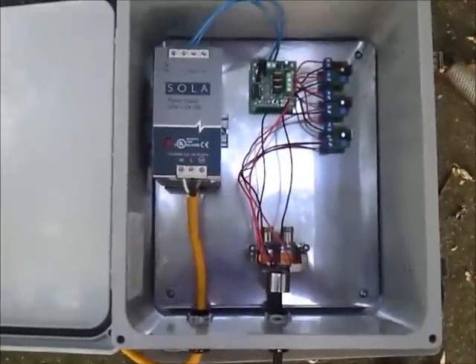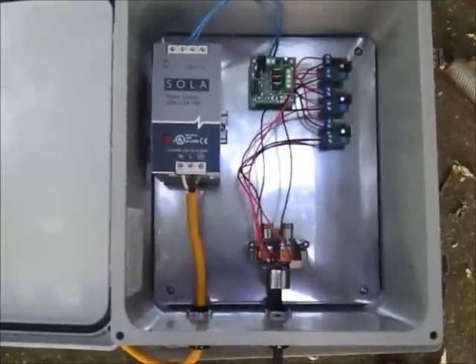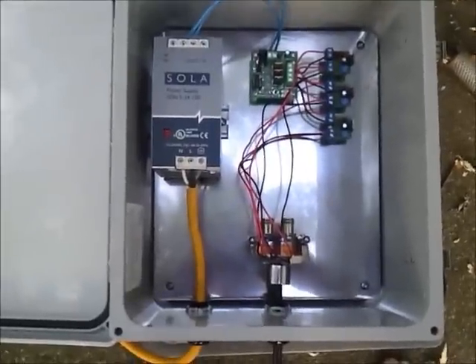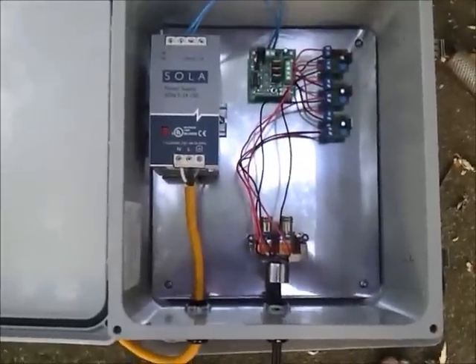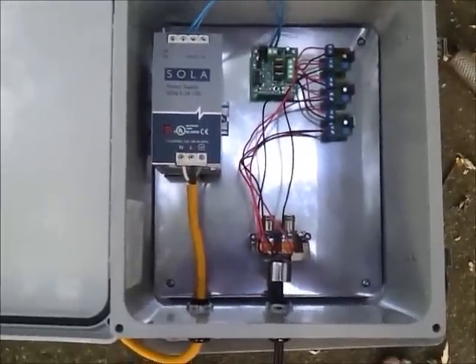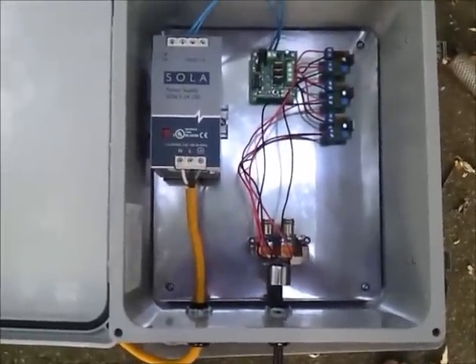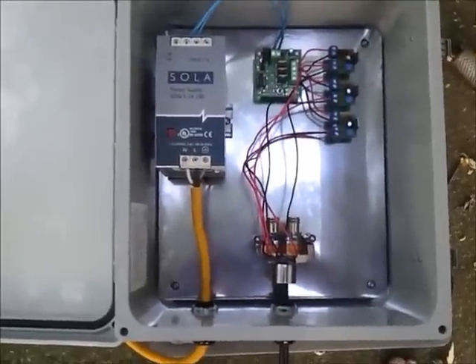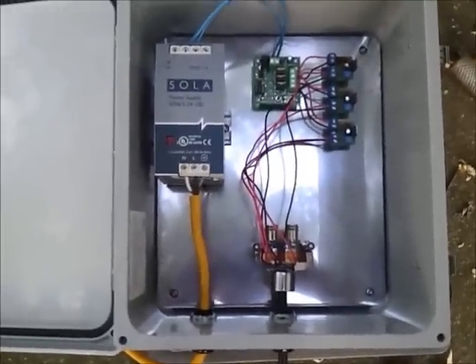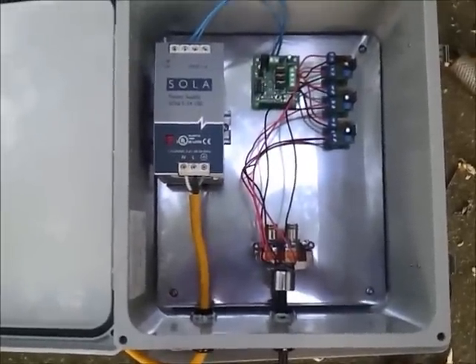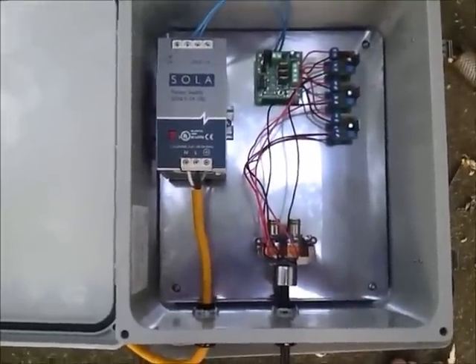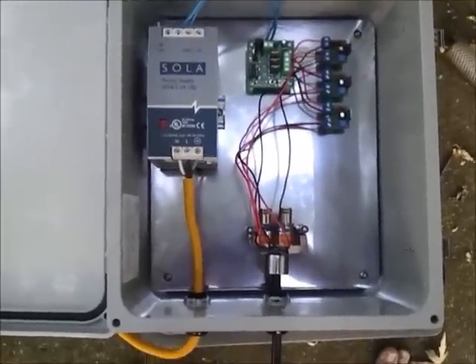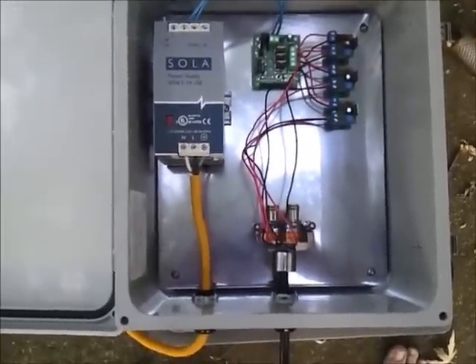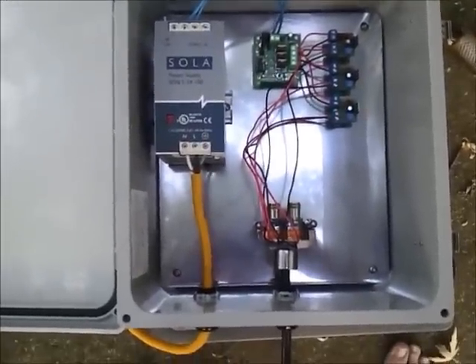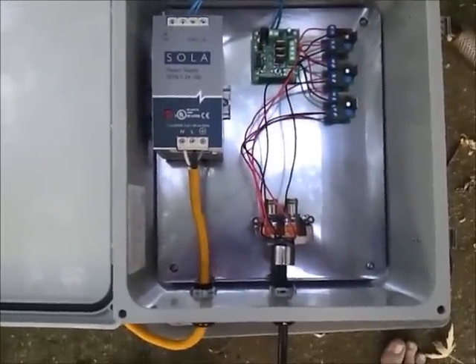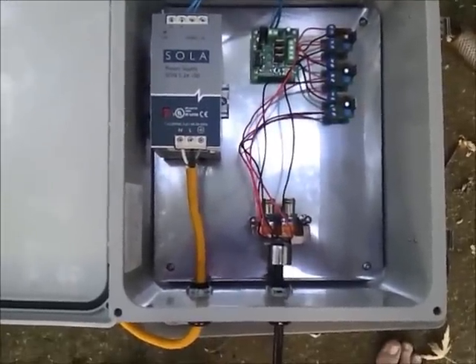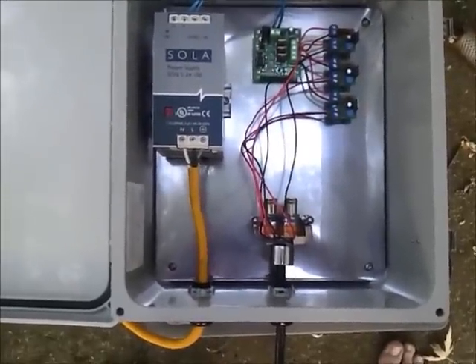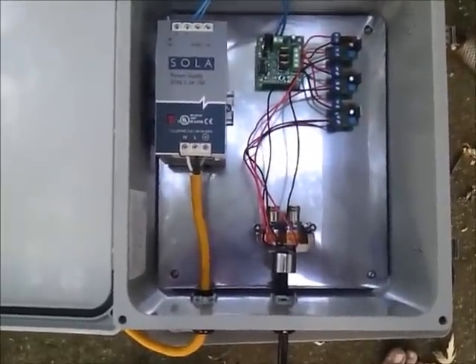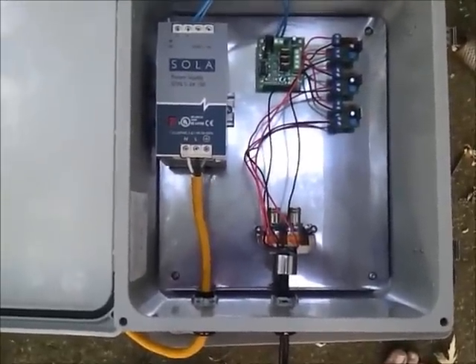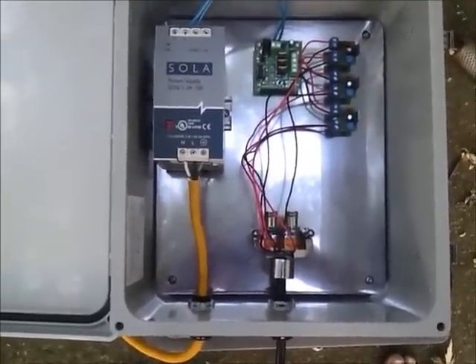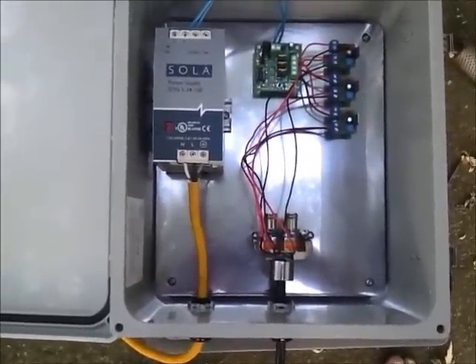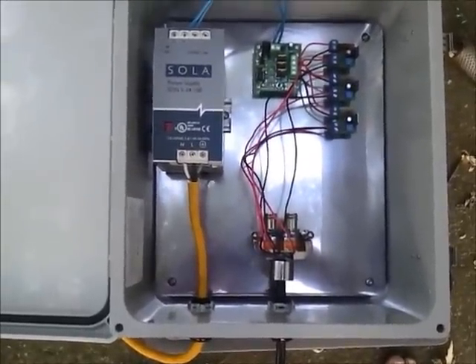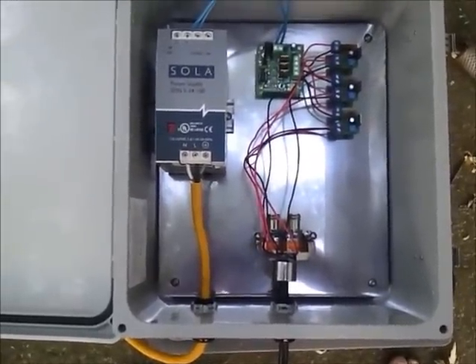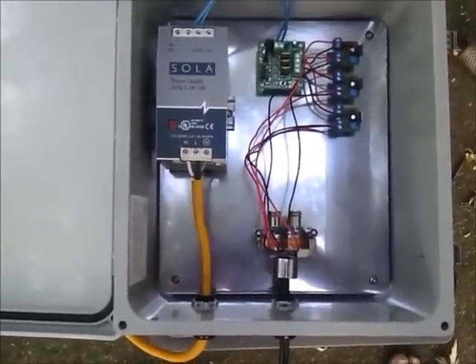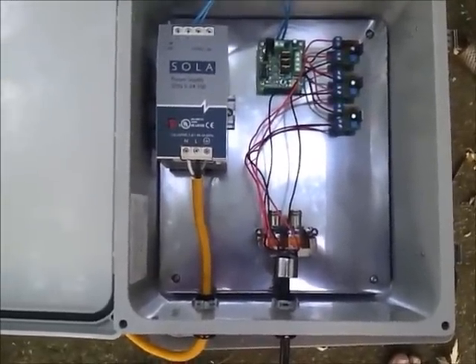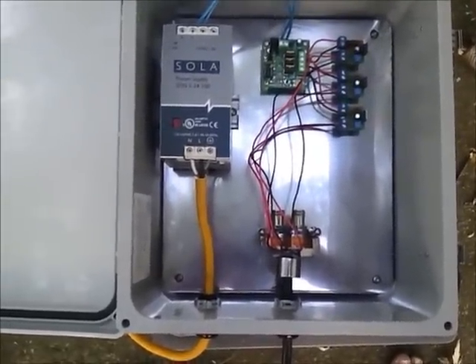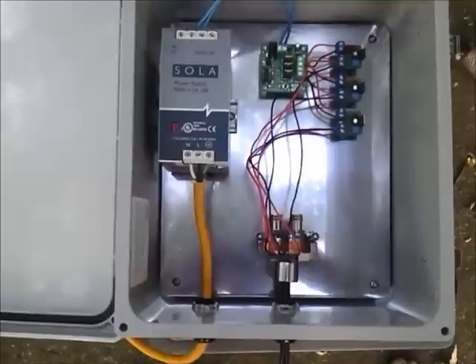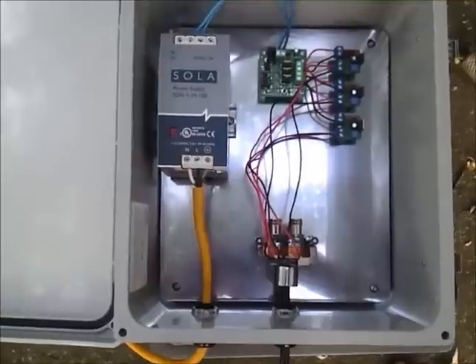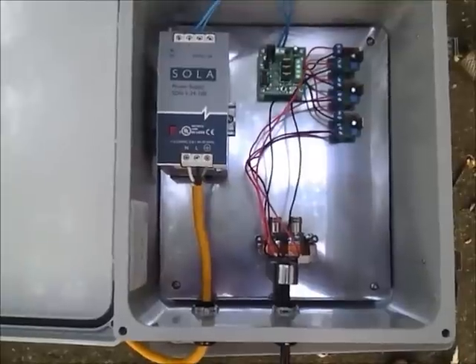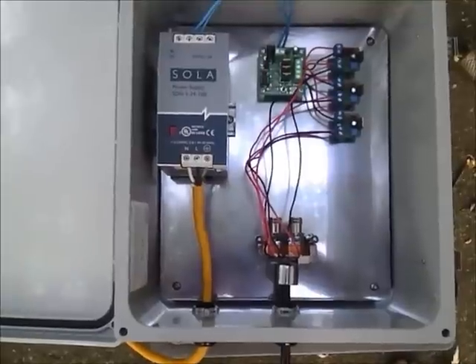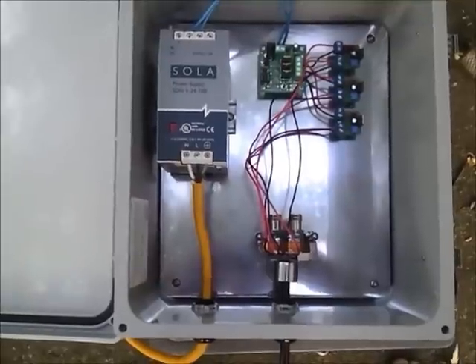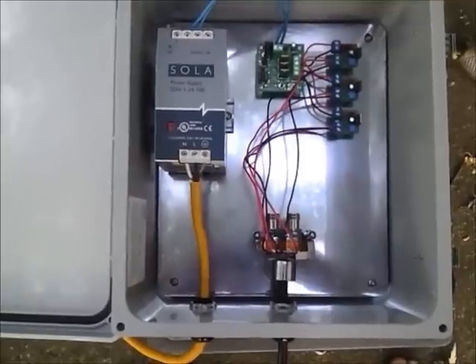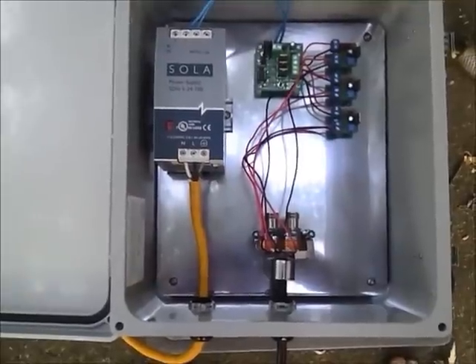Hello everyone. My light and my nozzles are still a work in progress, but this is what I have so far.